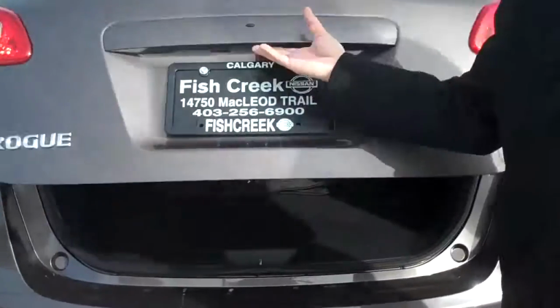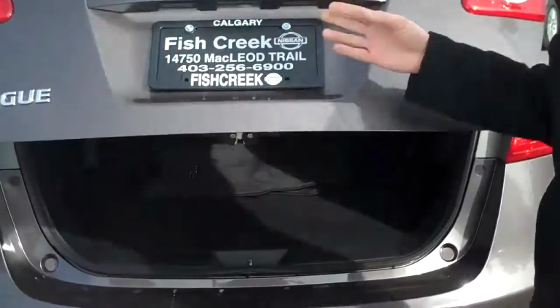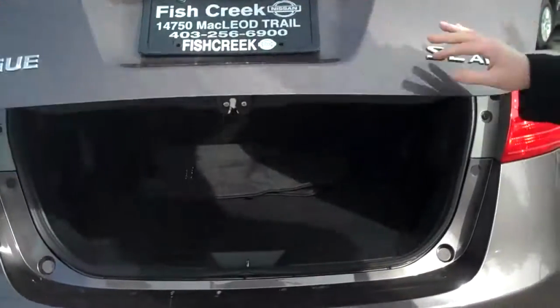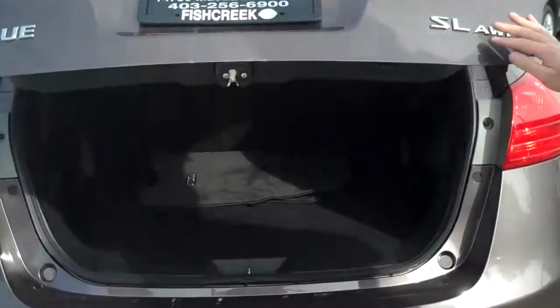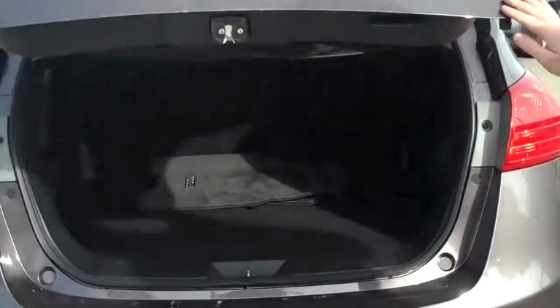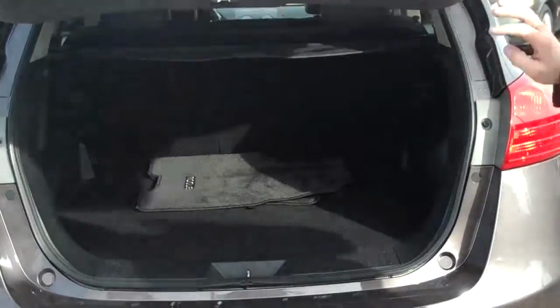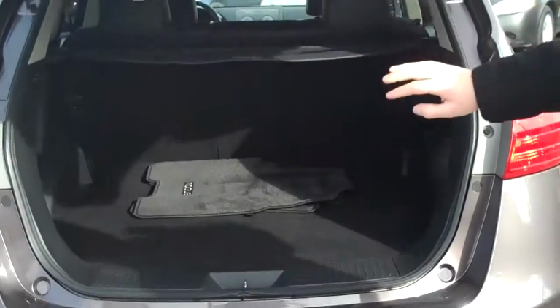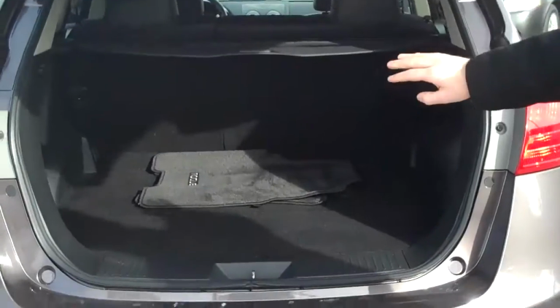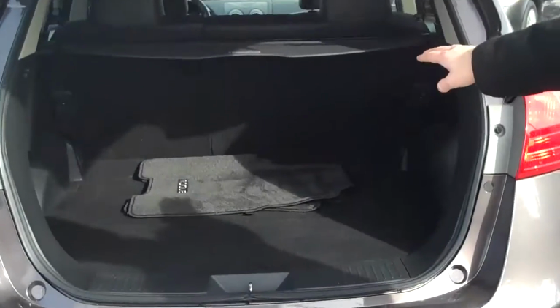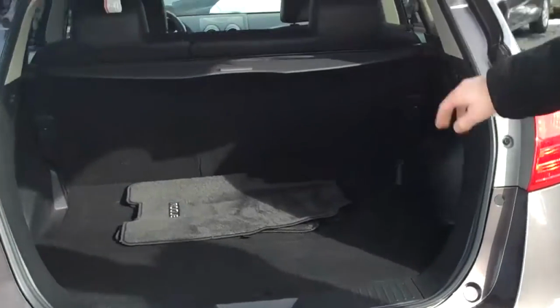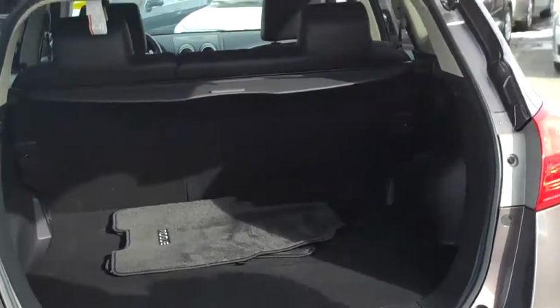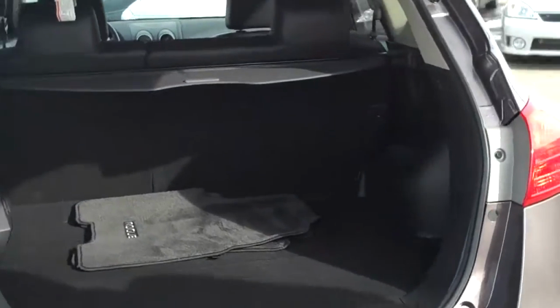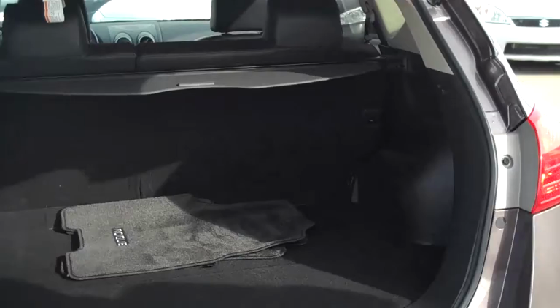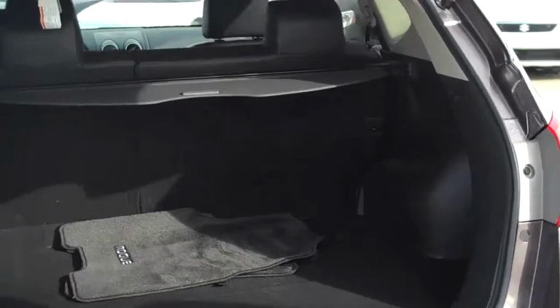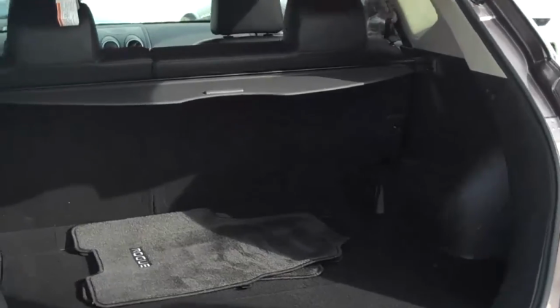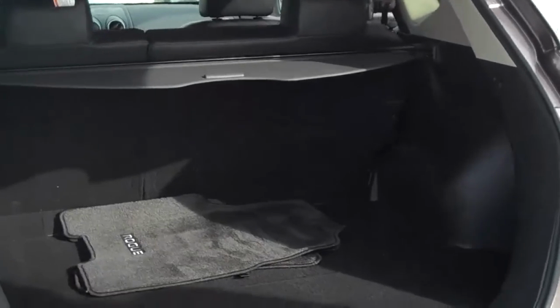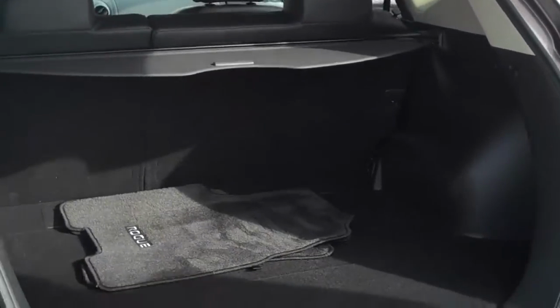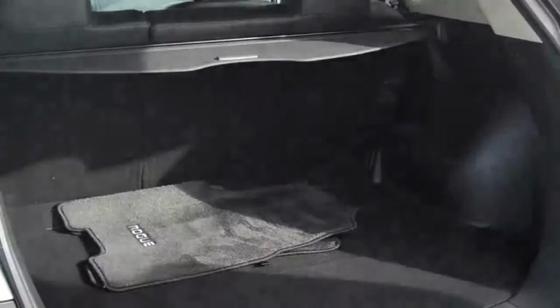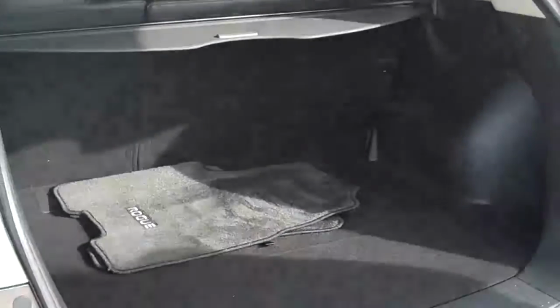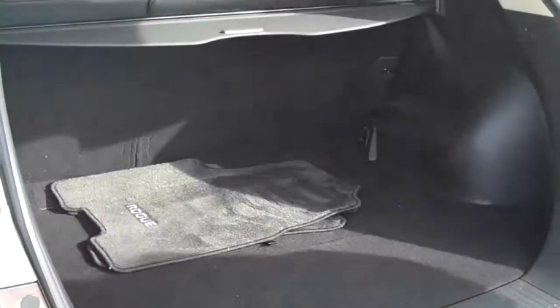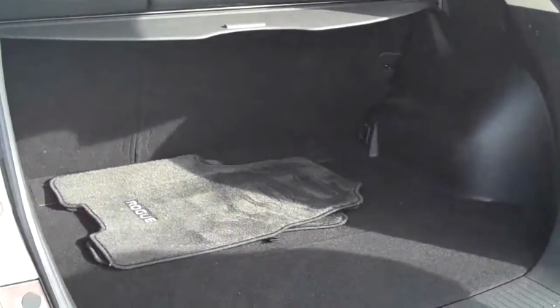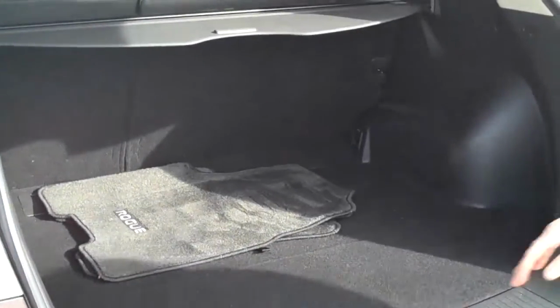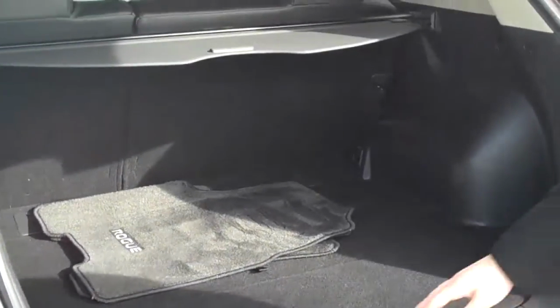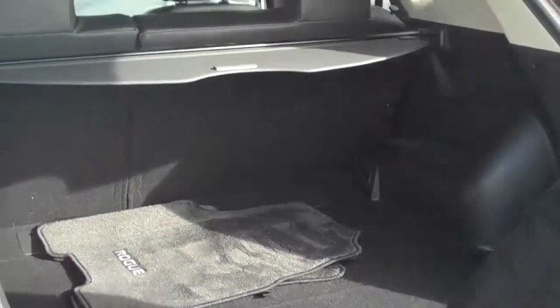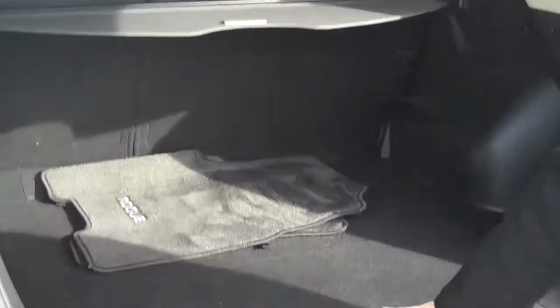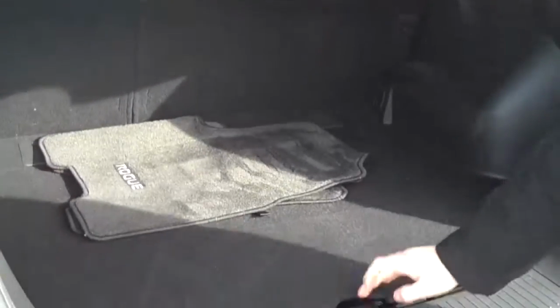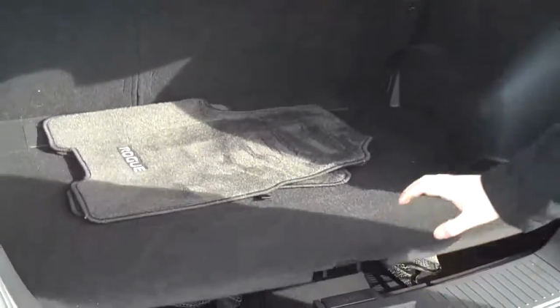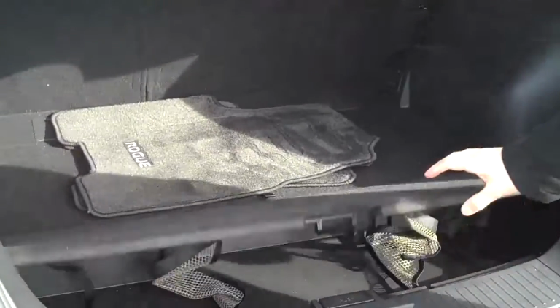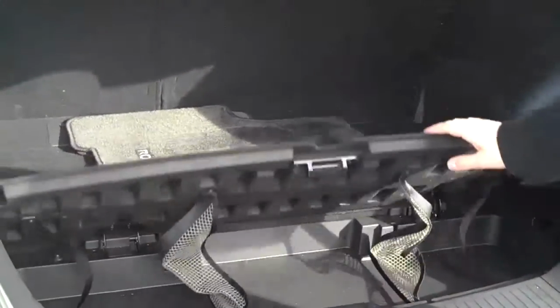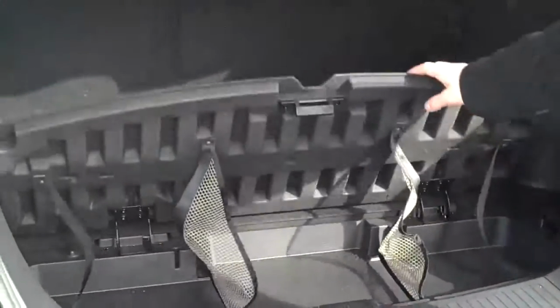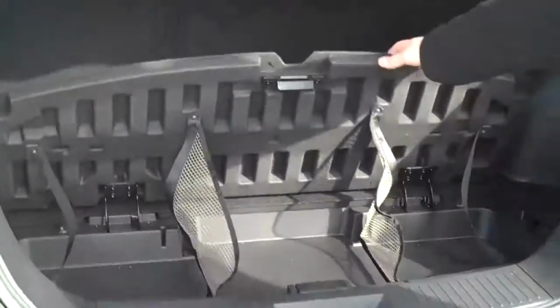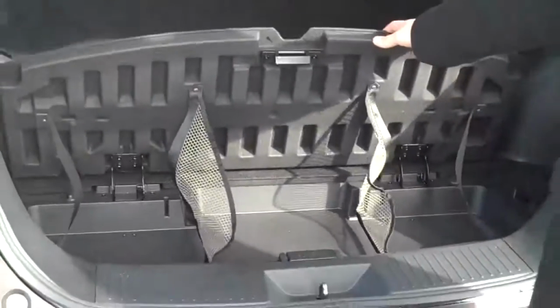Underneath you have lots of space, 60-40 split seats, and hidden storage for smaller items.